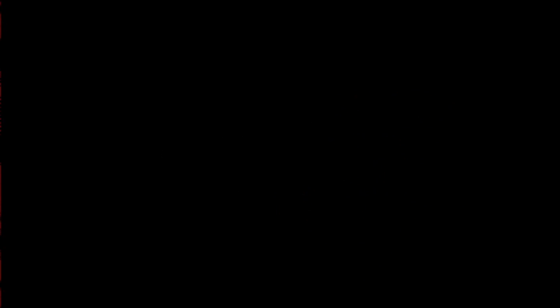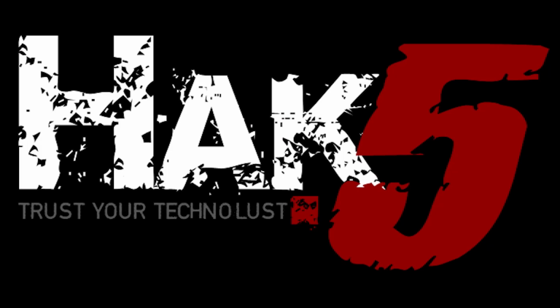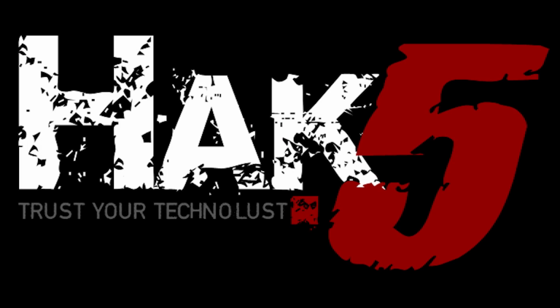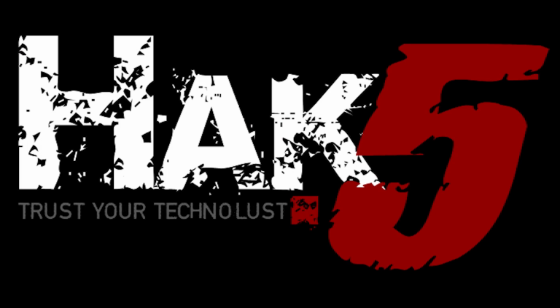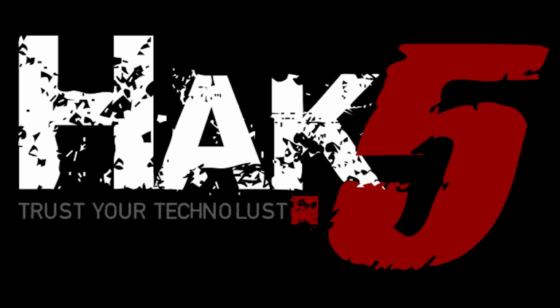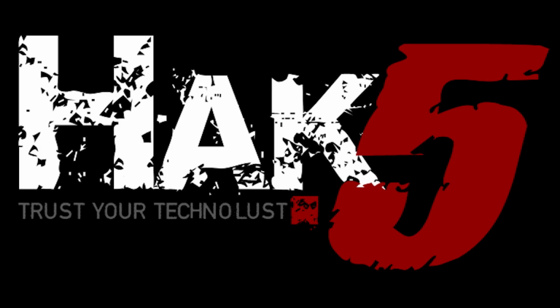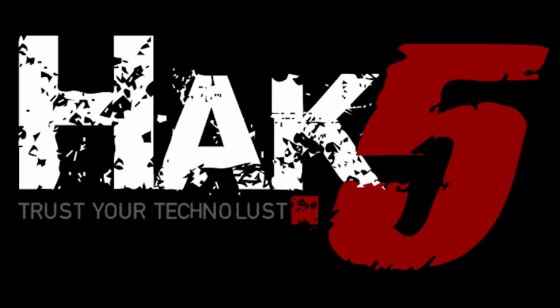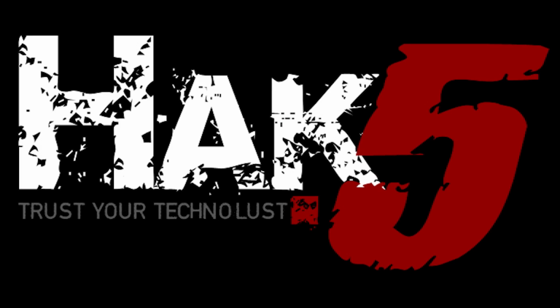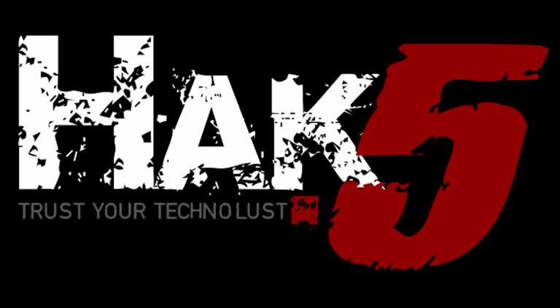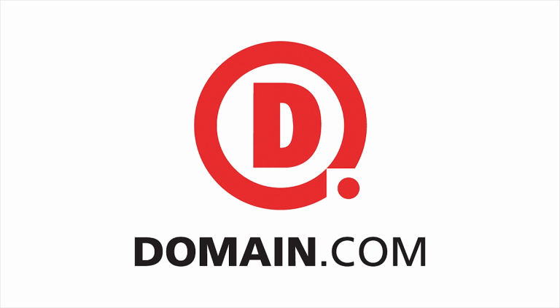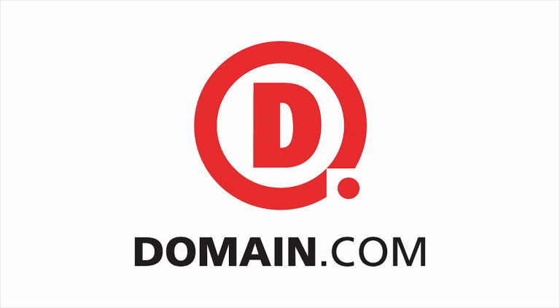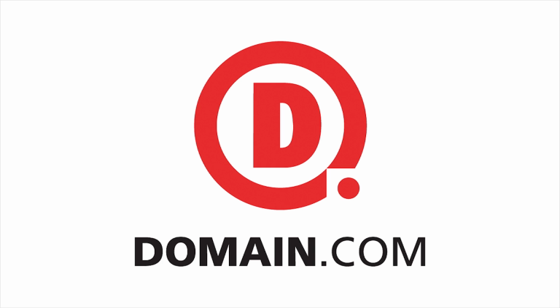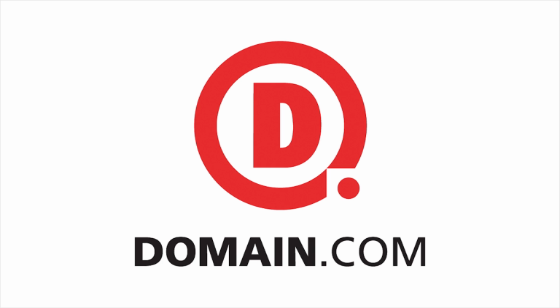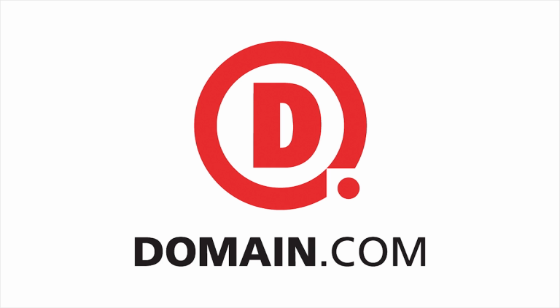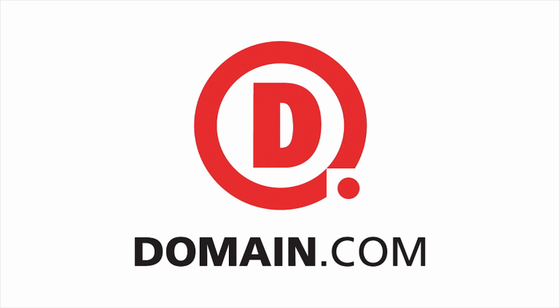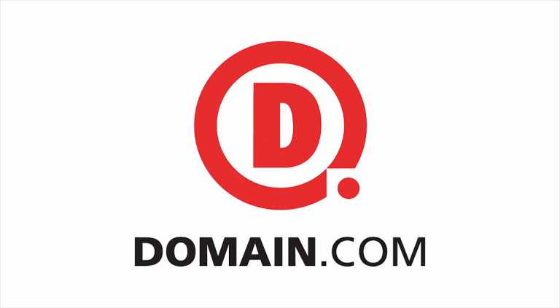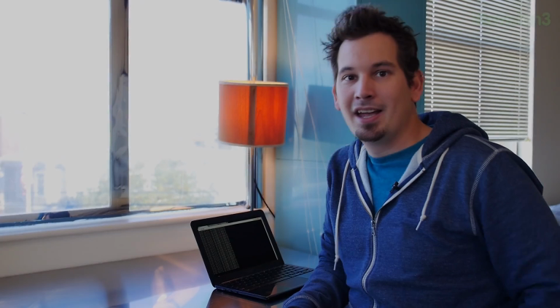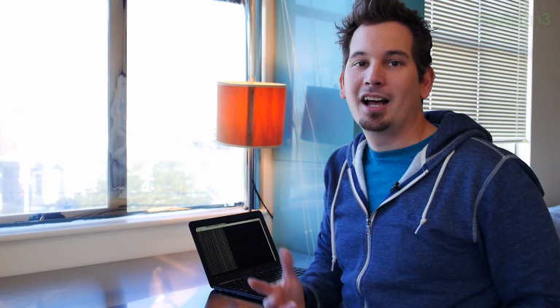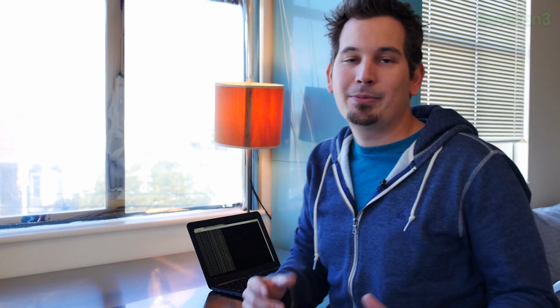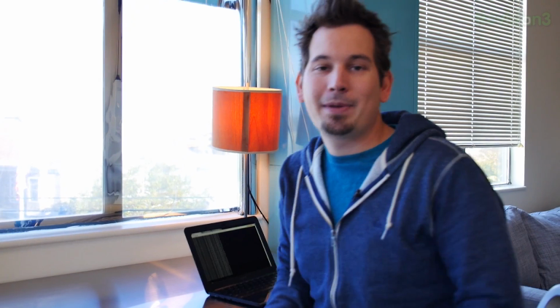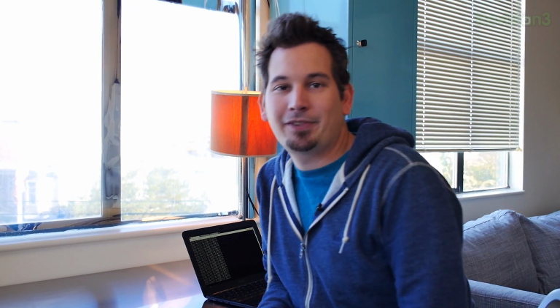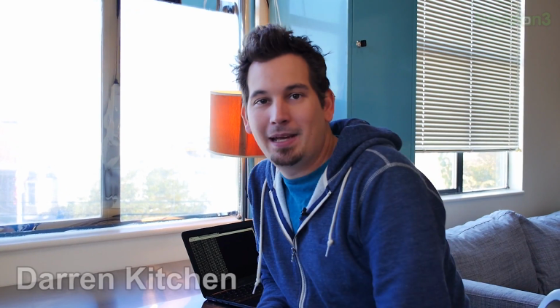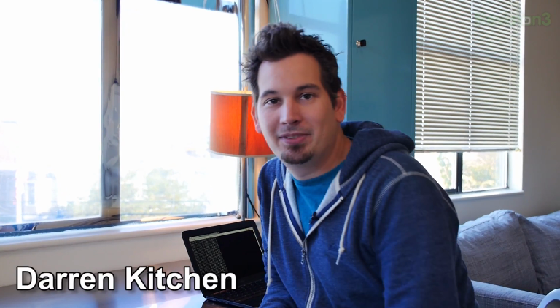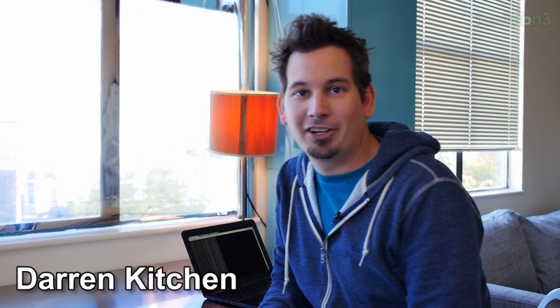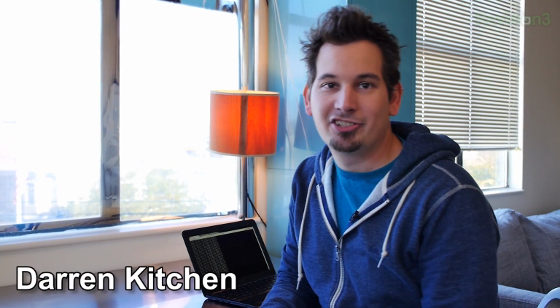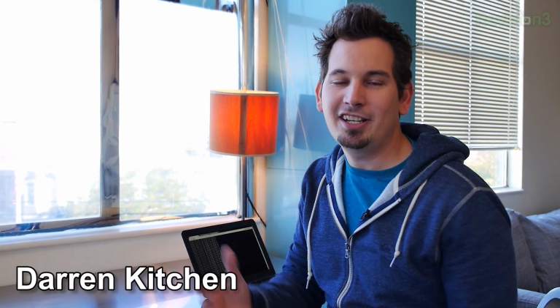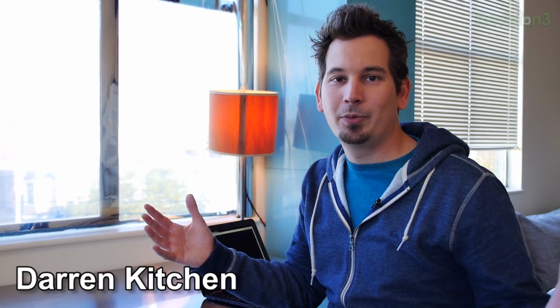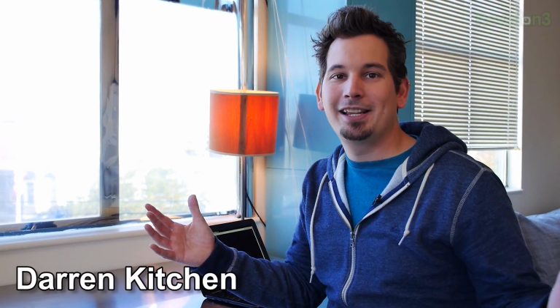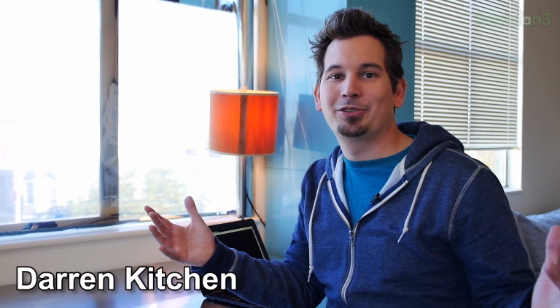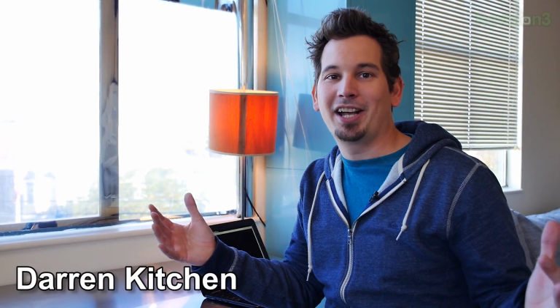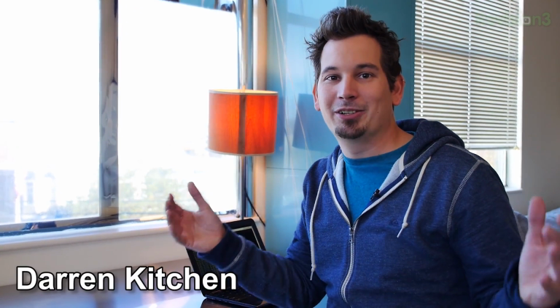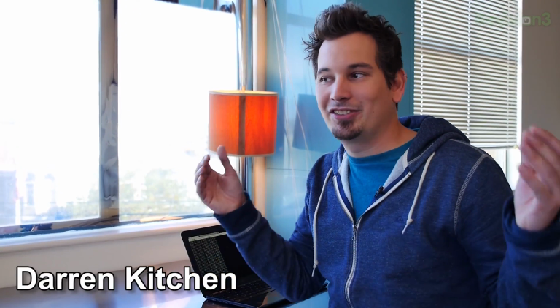This segment of Hack5 is brought to you by Domain.com. Hello and welcome to Hack5. My name is Darren Kitchen. It's your weekly dose of TechnoLust.